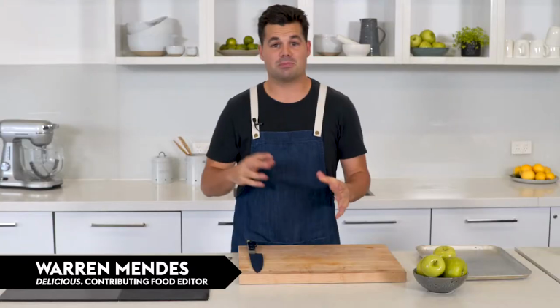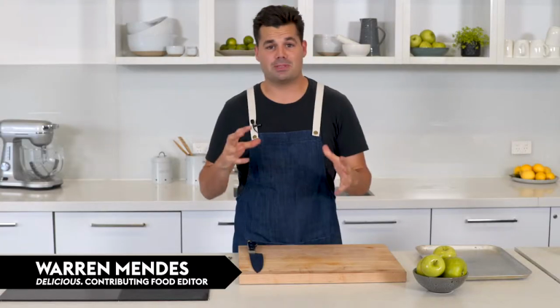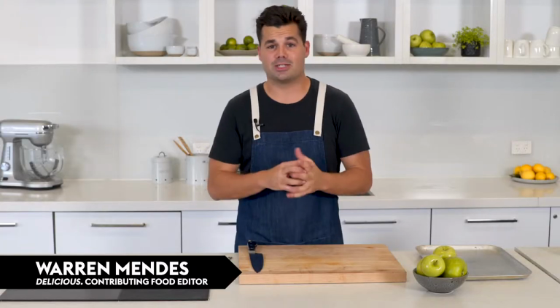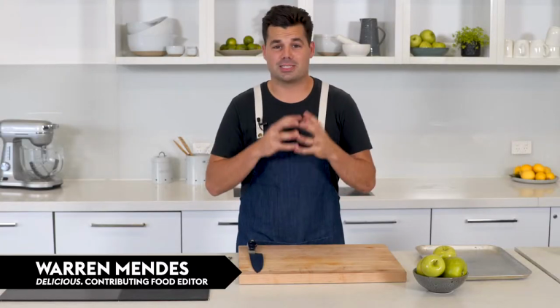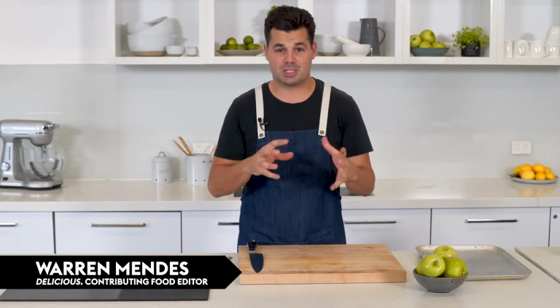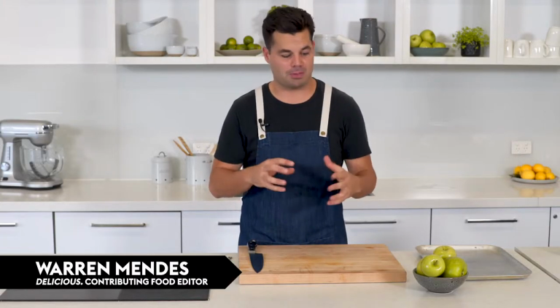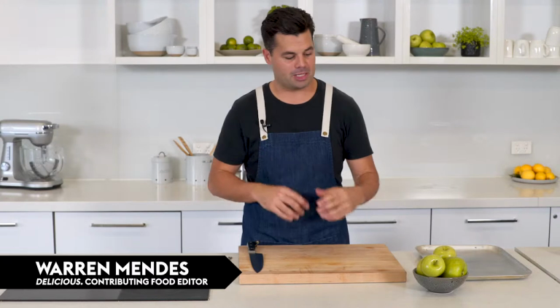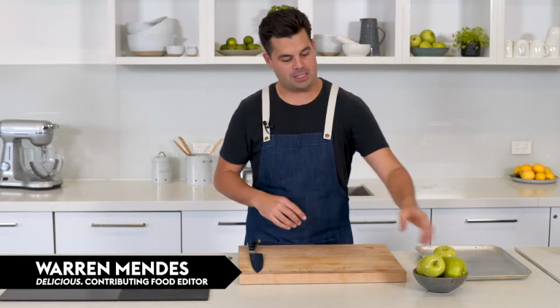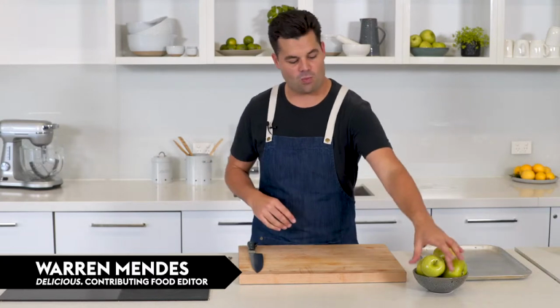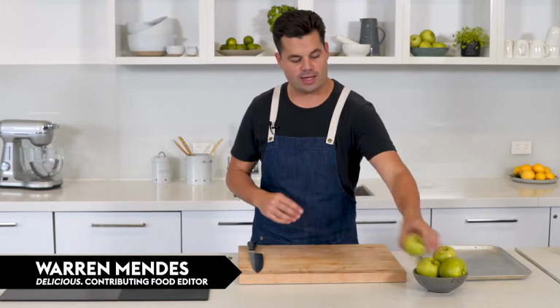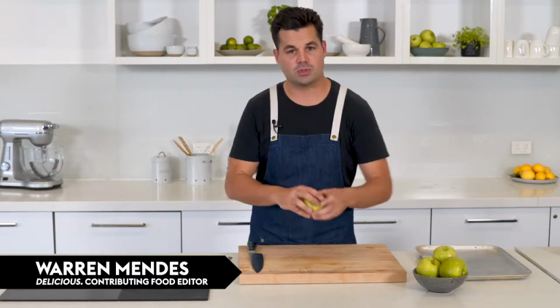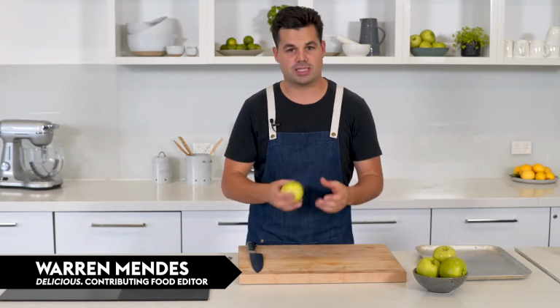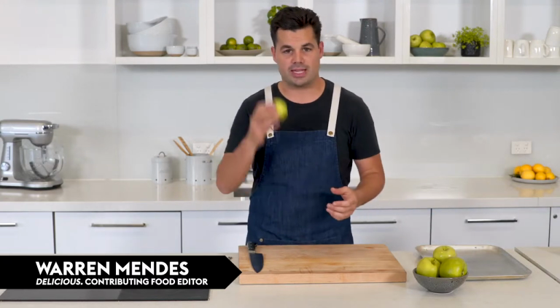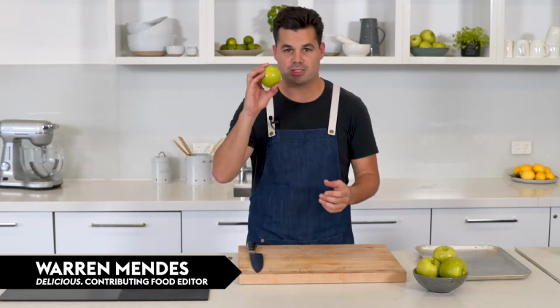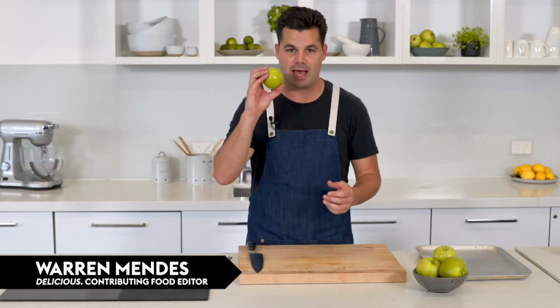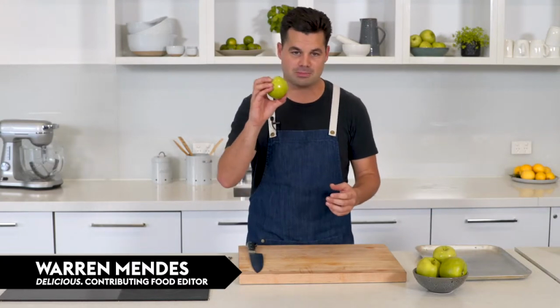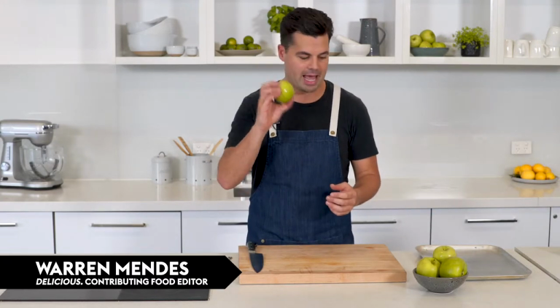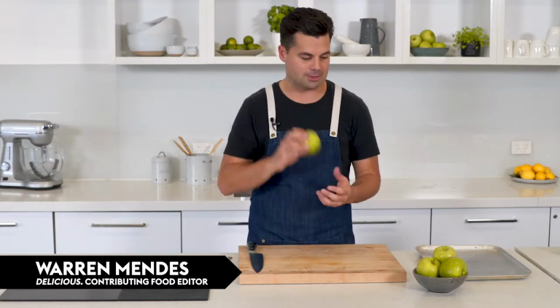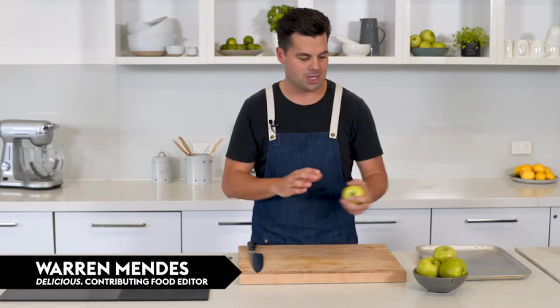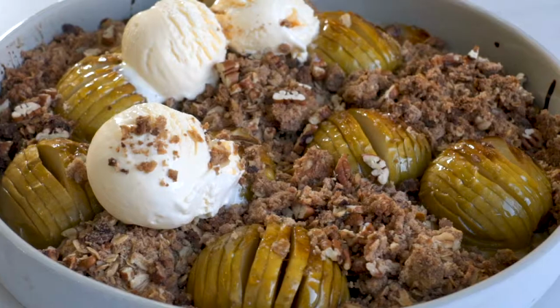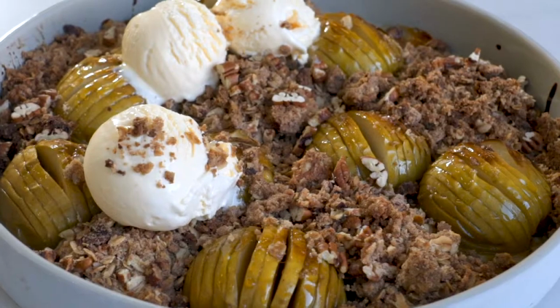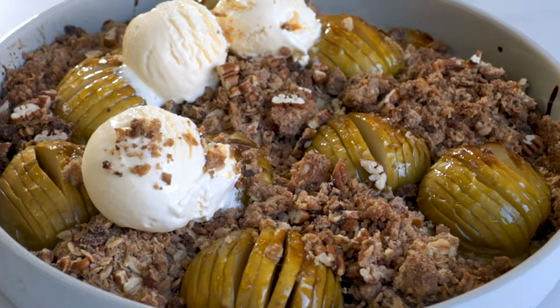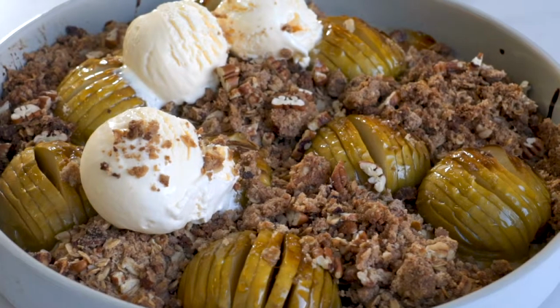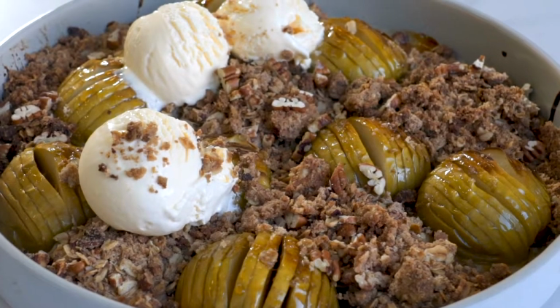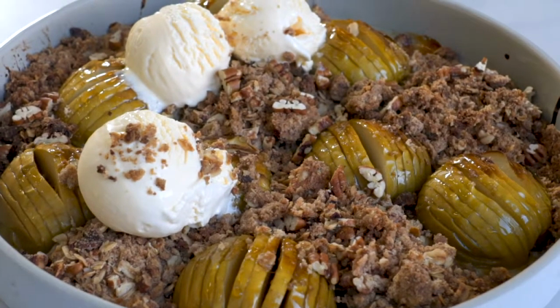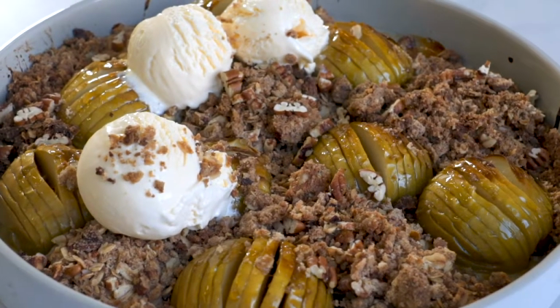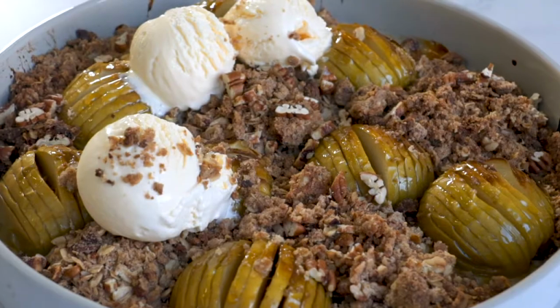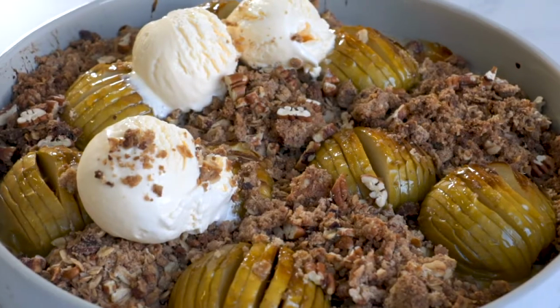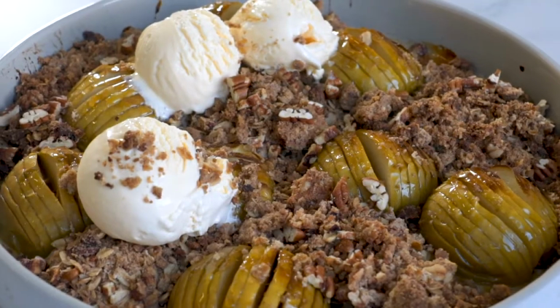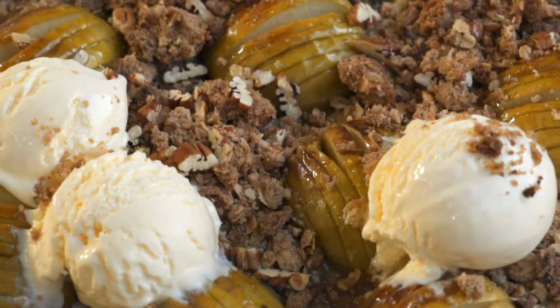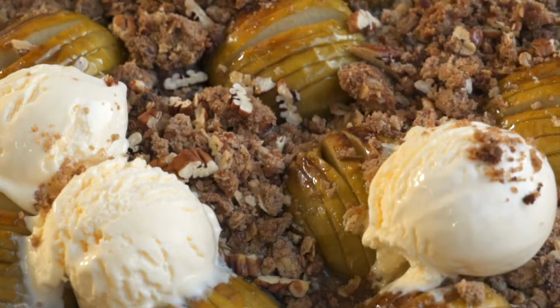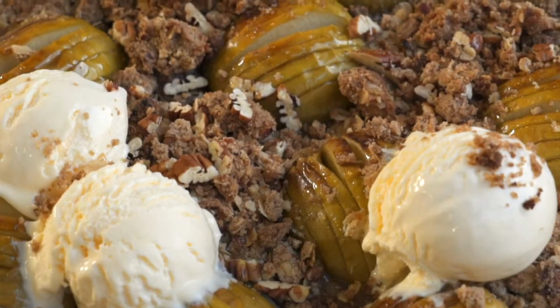Hasselback potatoes are such a popular recipe, so why not twist that and do some Hasselback apples? We're going to do a version of an apple crumble, but using some Hasselbacks.